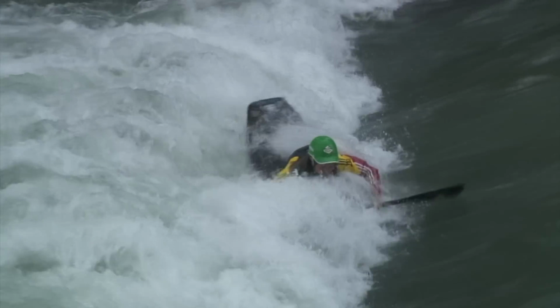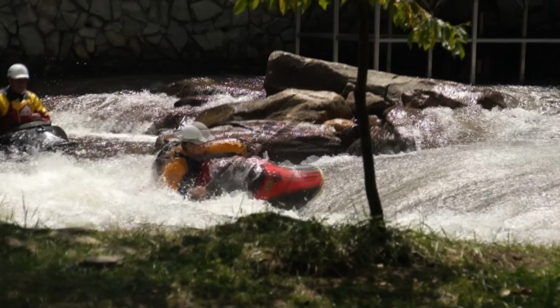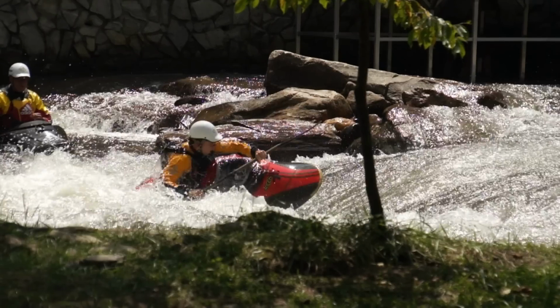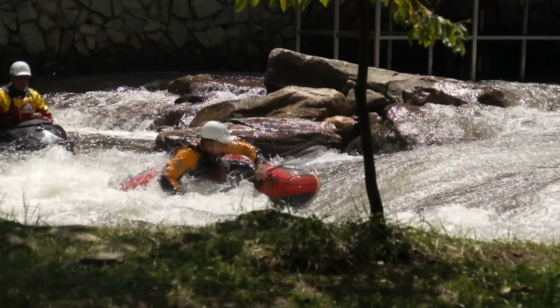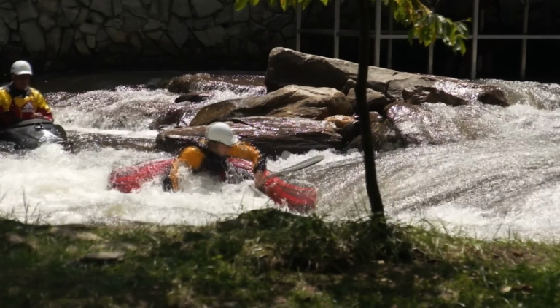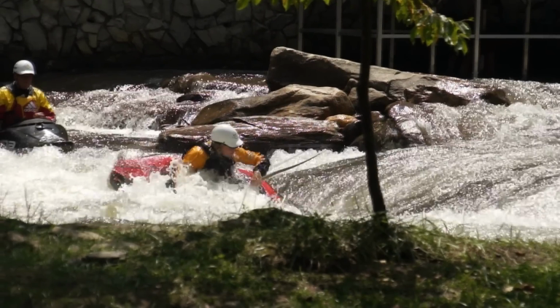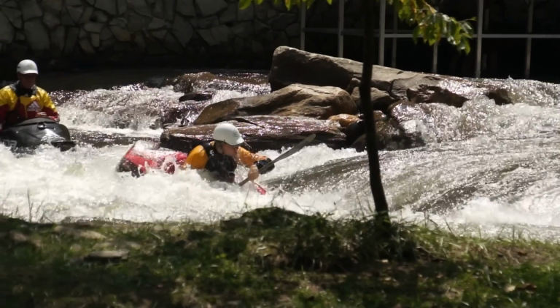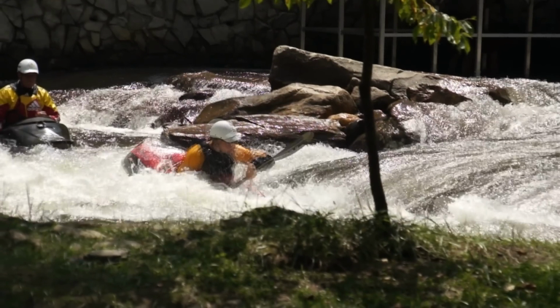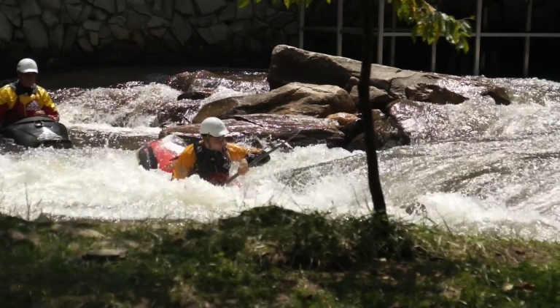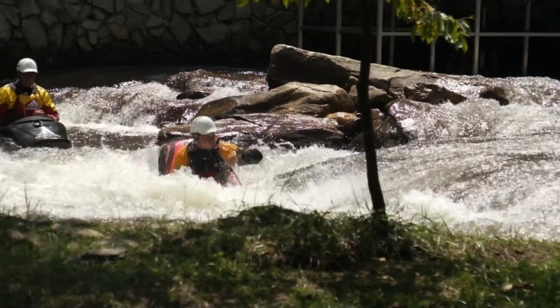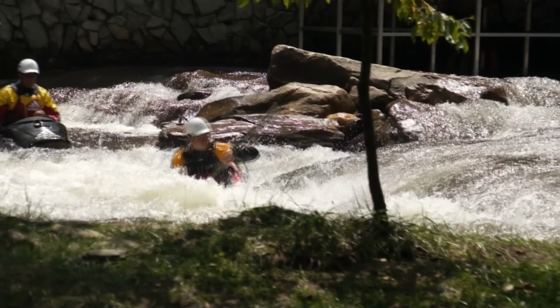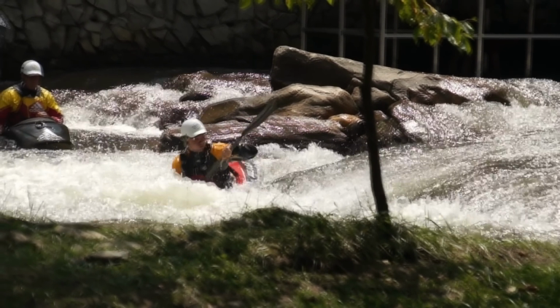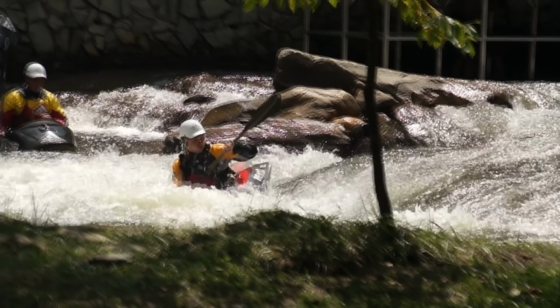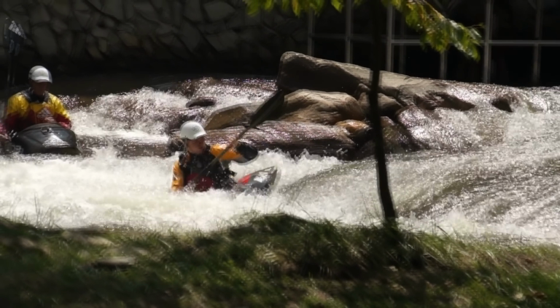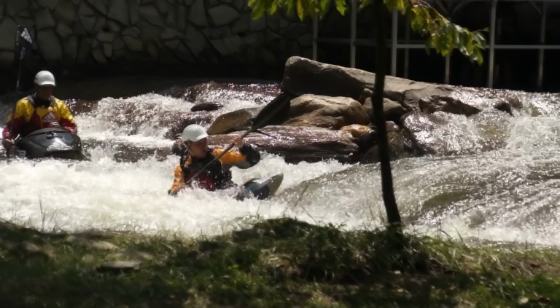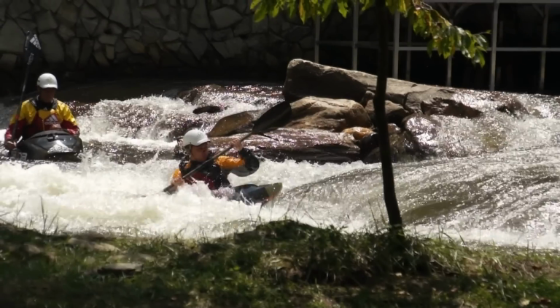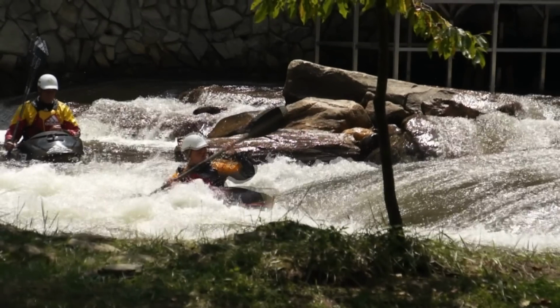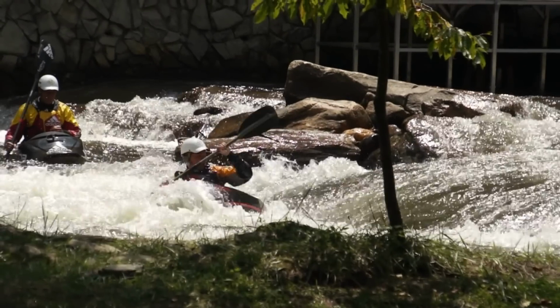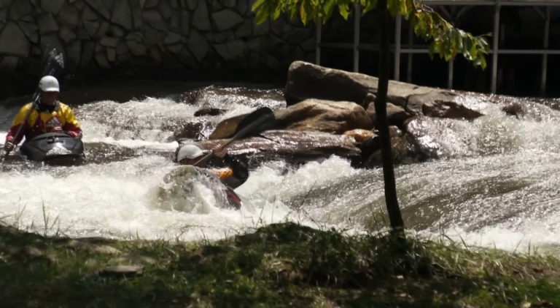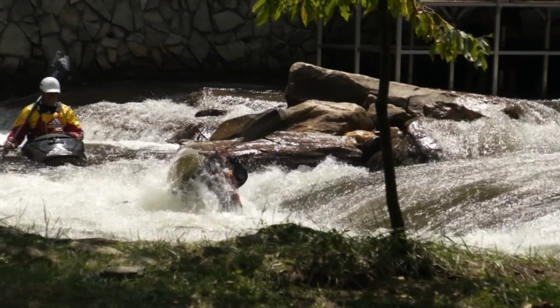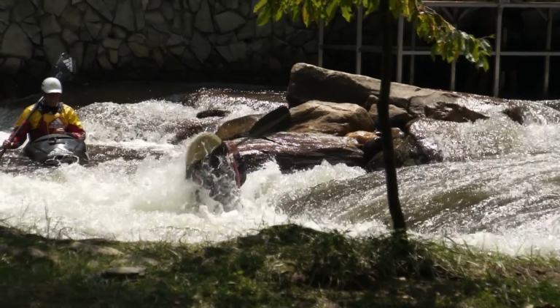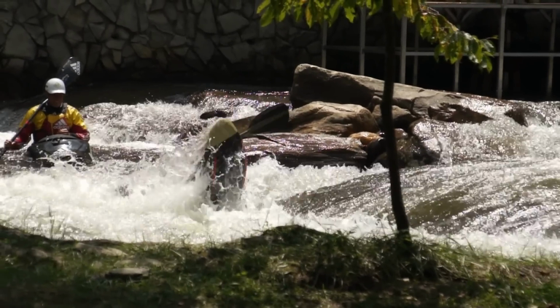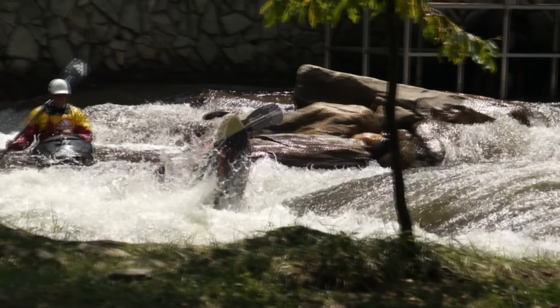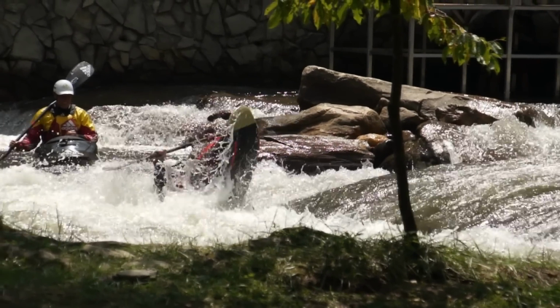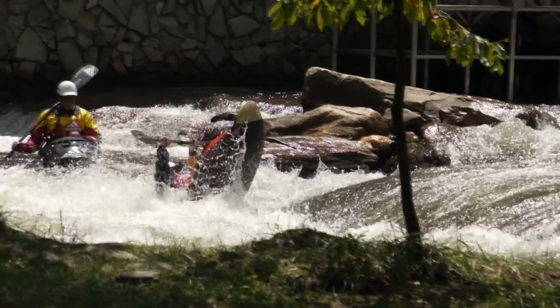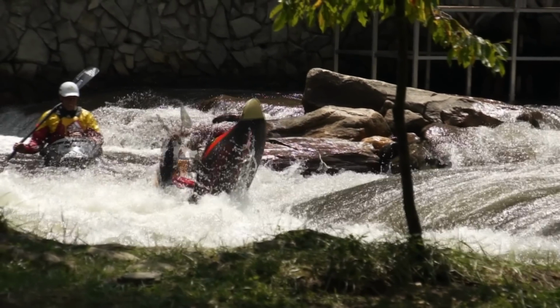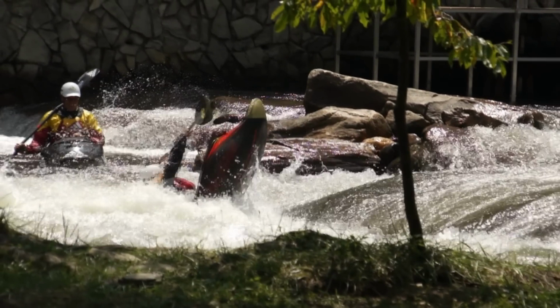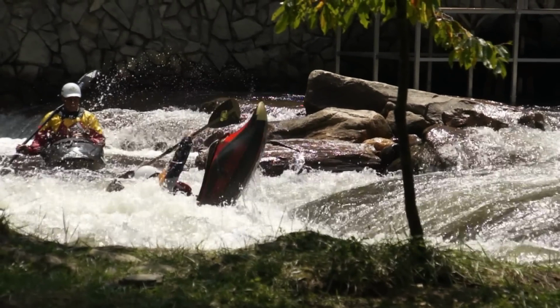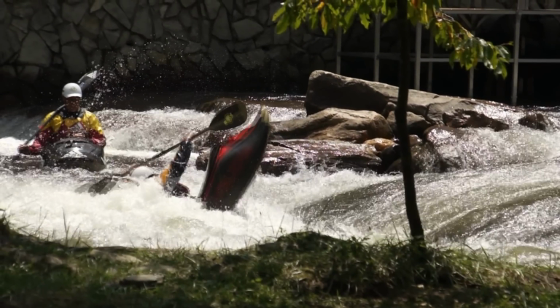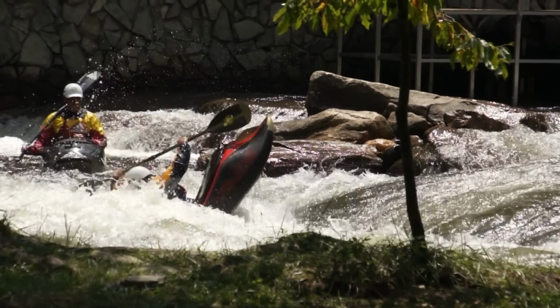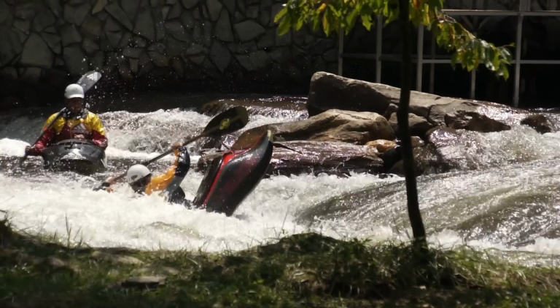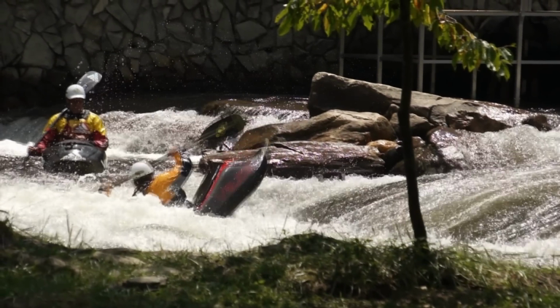Two important tips: keep the boat as flat as possible throughout the move, and to make sure that the judges really score it, you want to go a bit more than 180 degrees for both rotations.